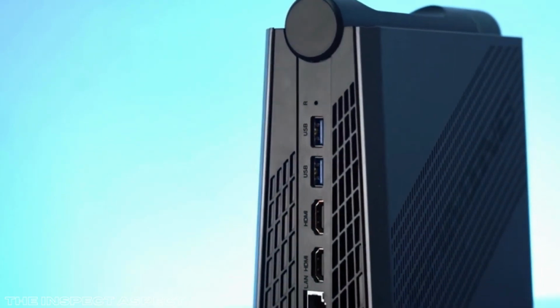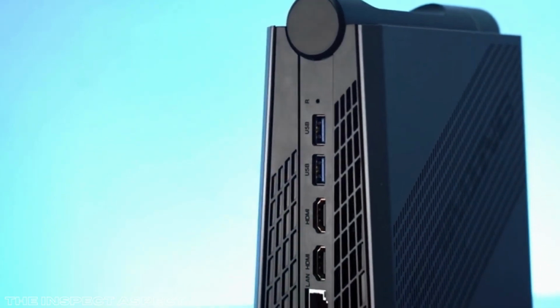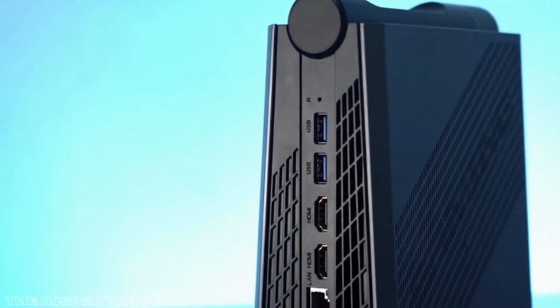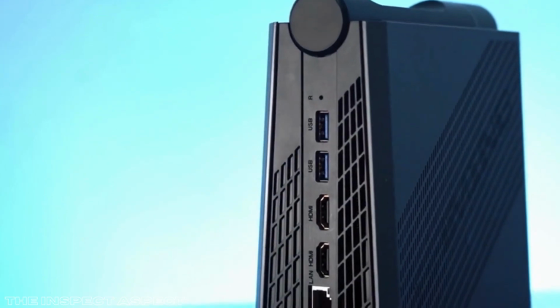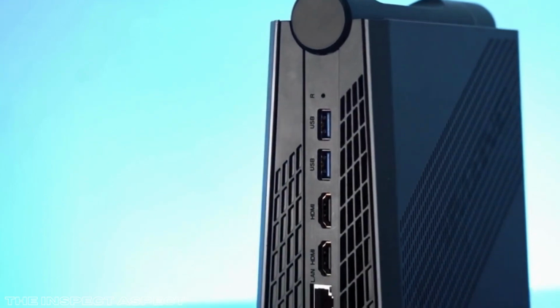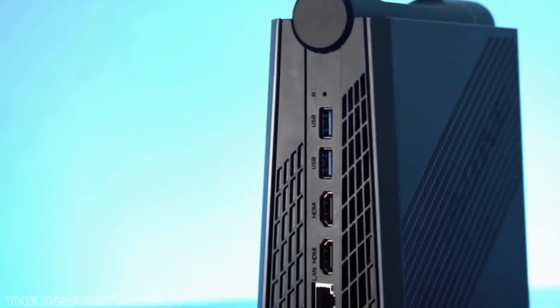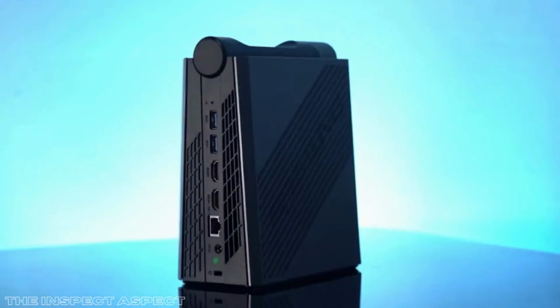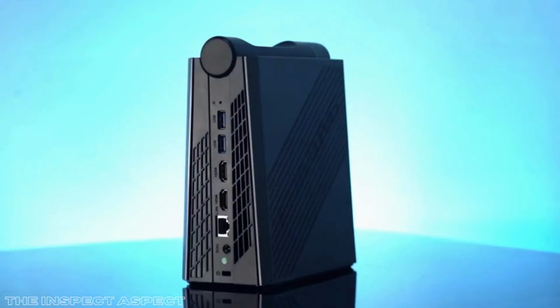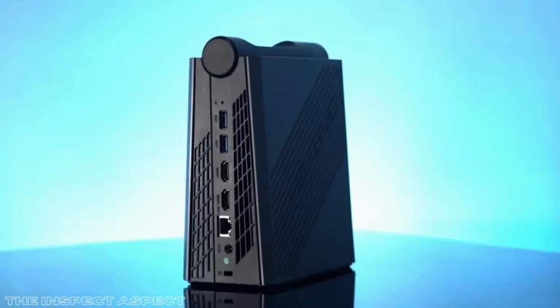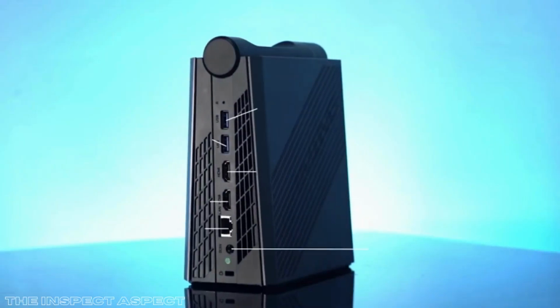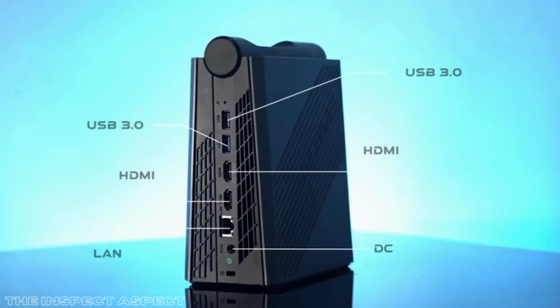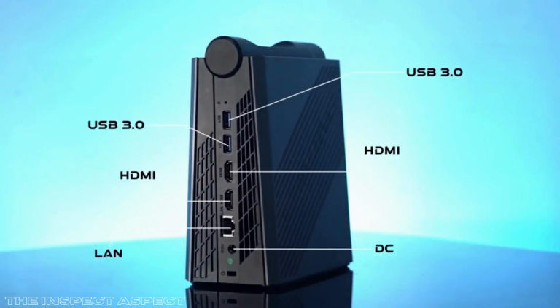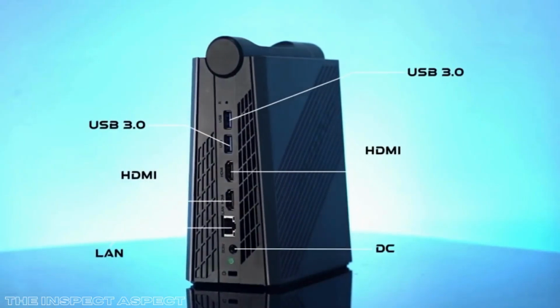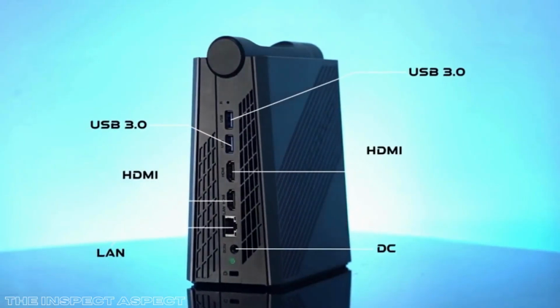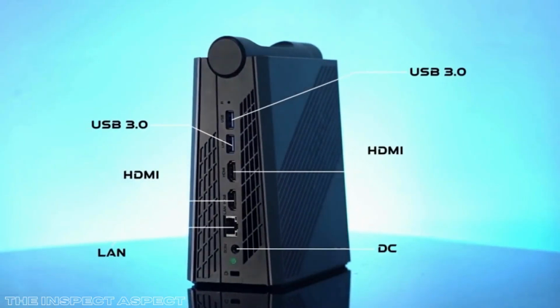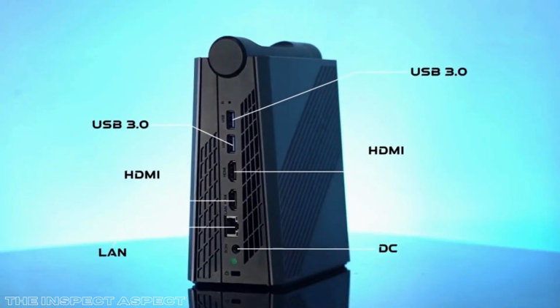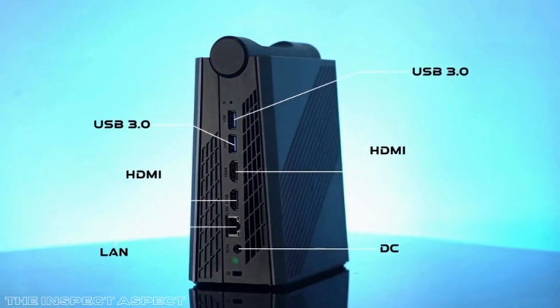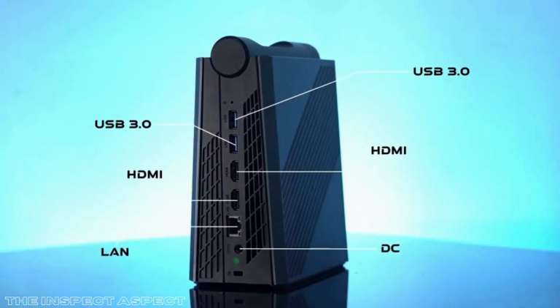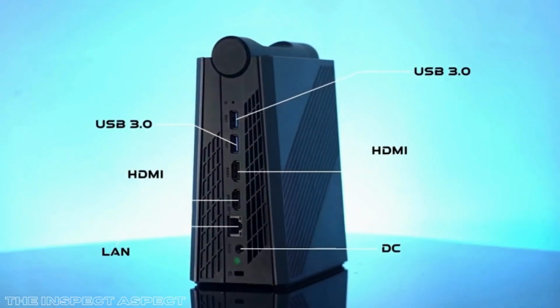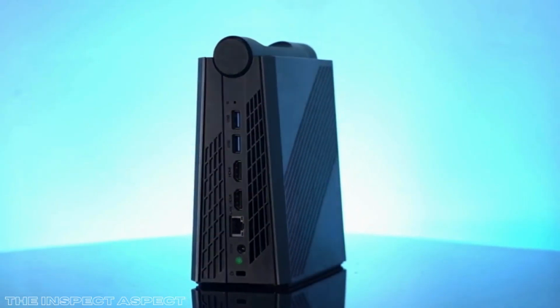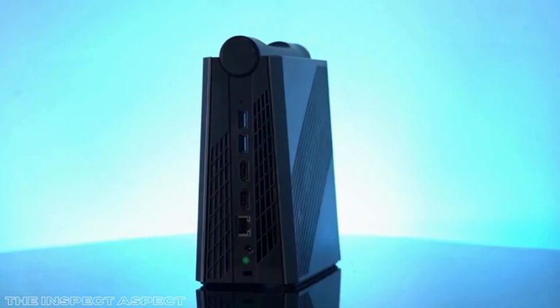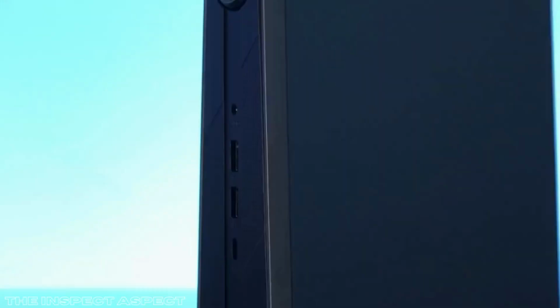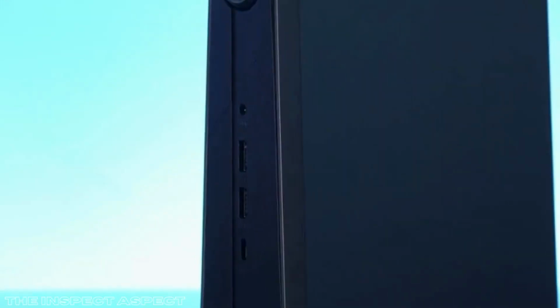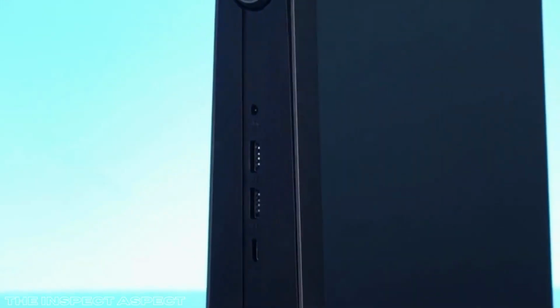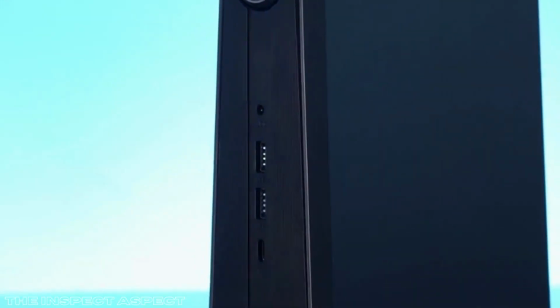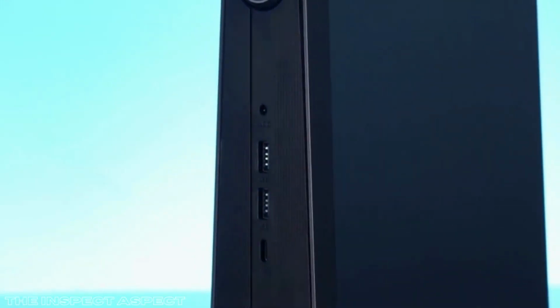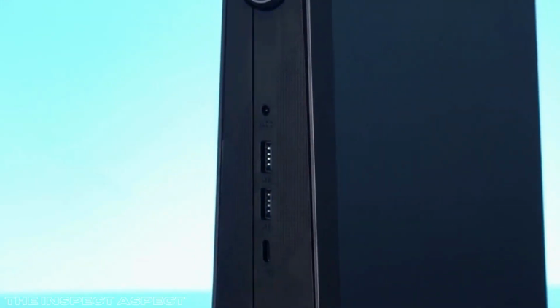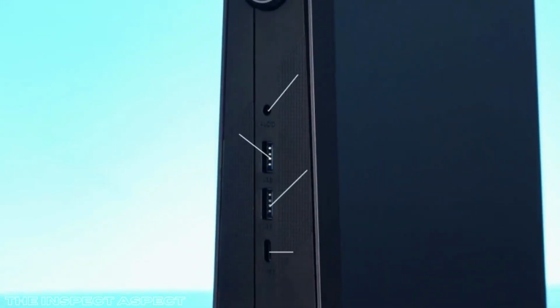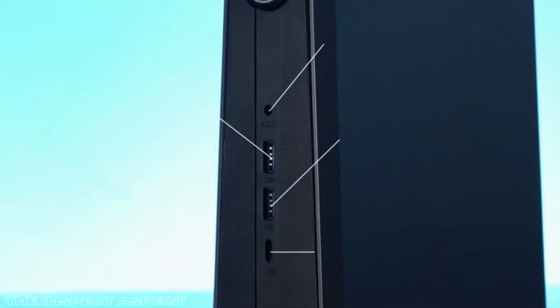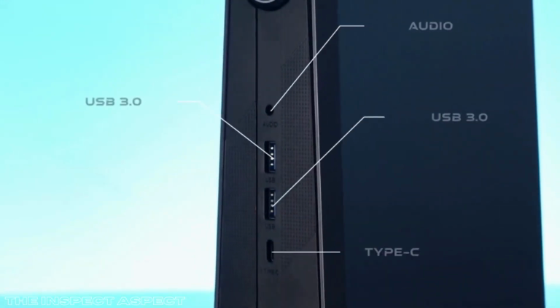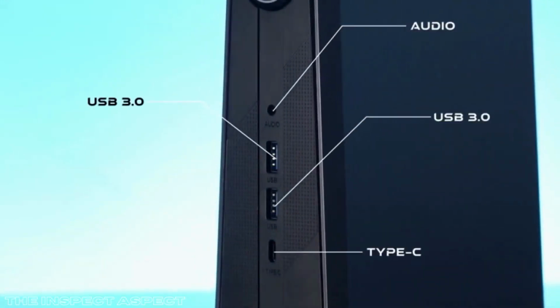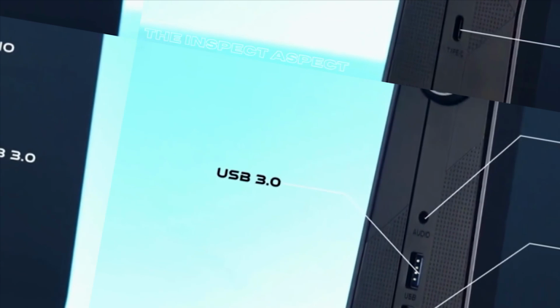For anyone looking for a compact, powerful, and adaptable mini PC, the Ace Magician M08 Pro is a great choice.